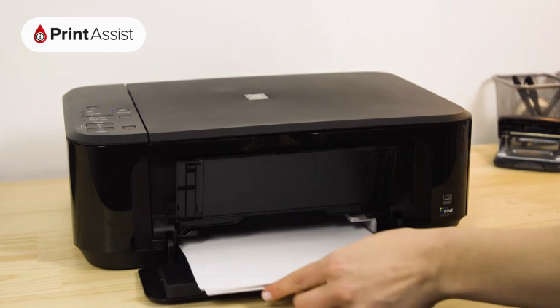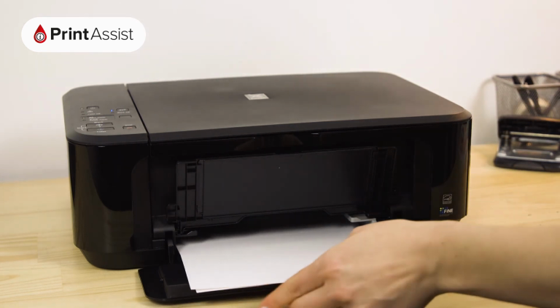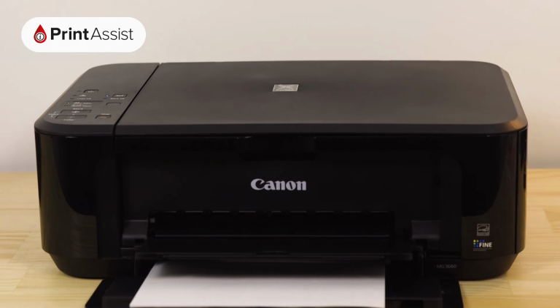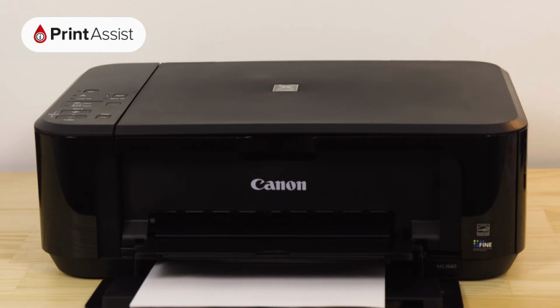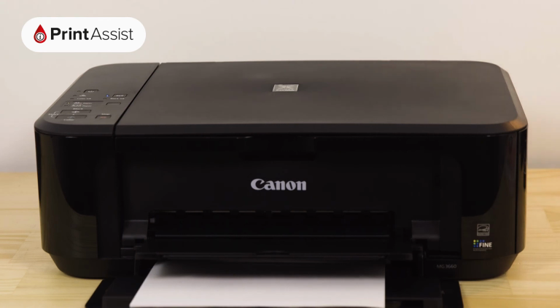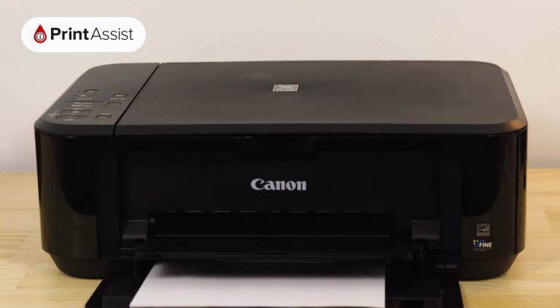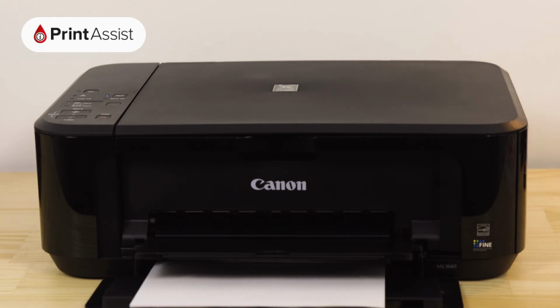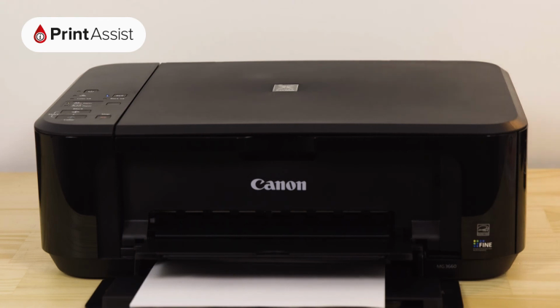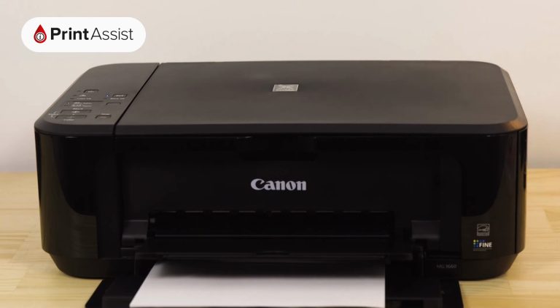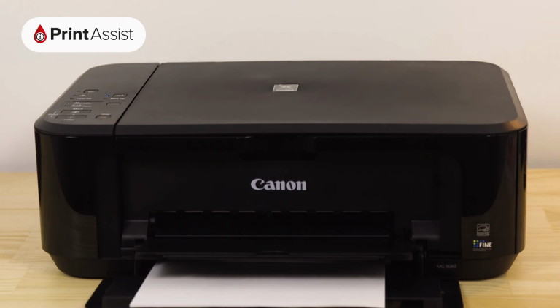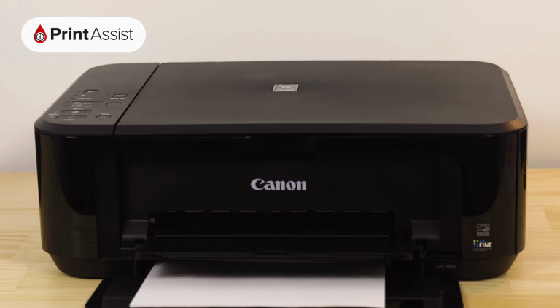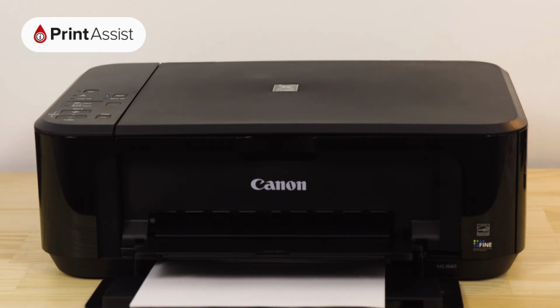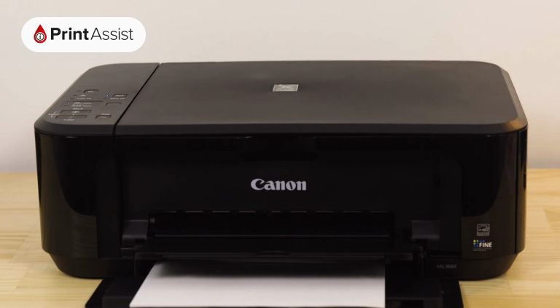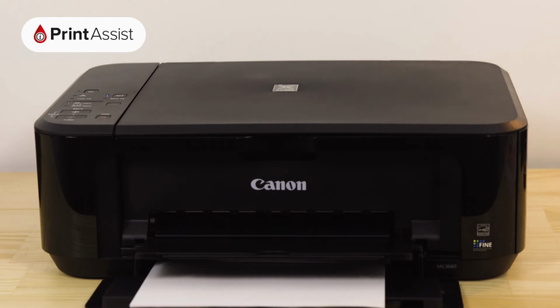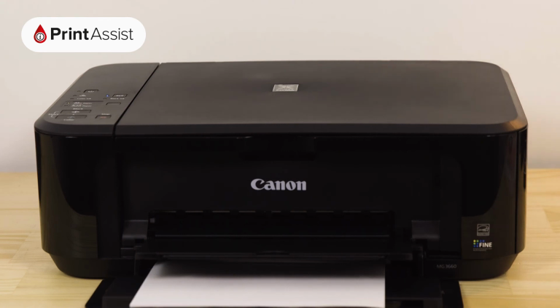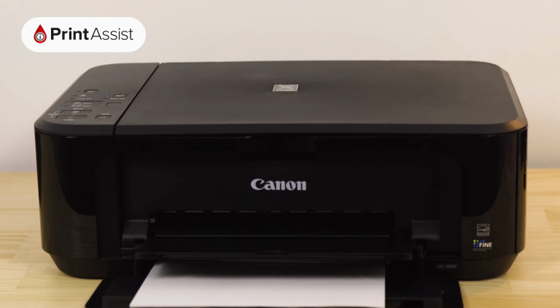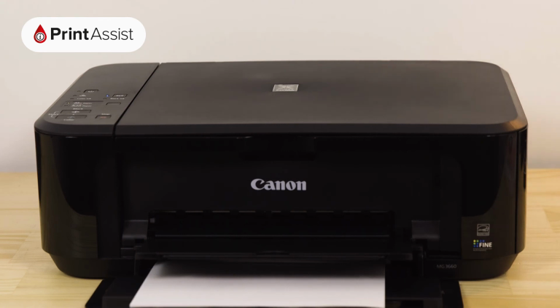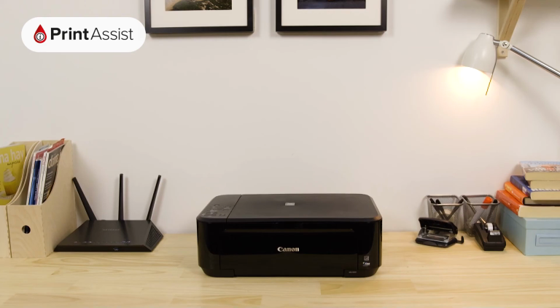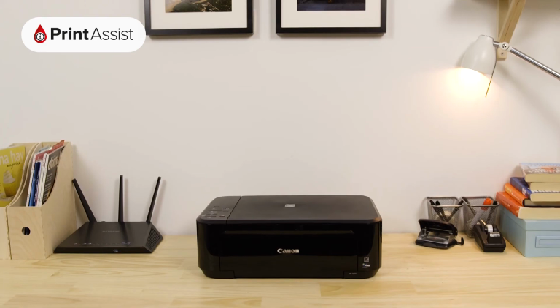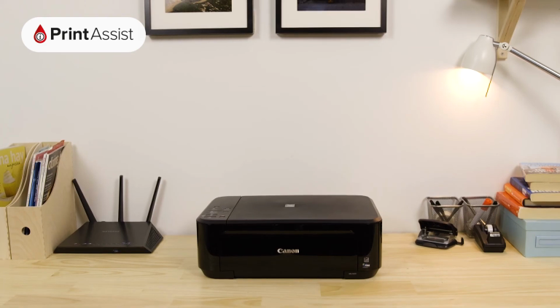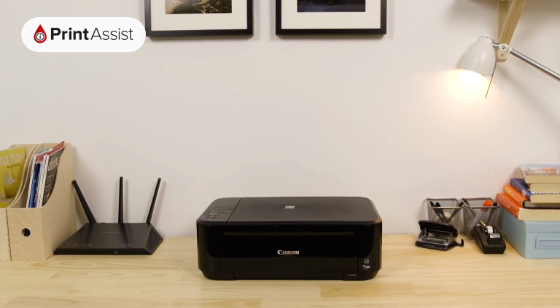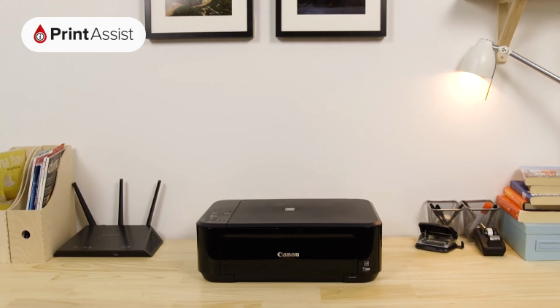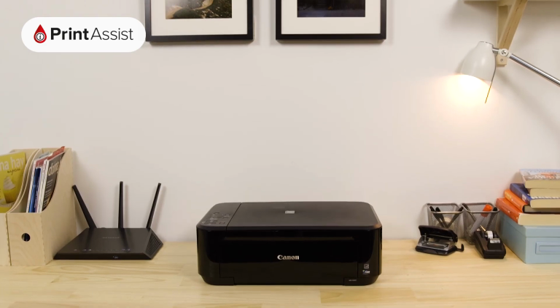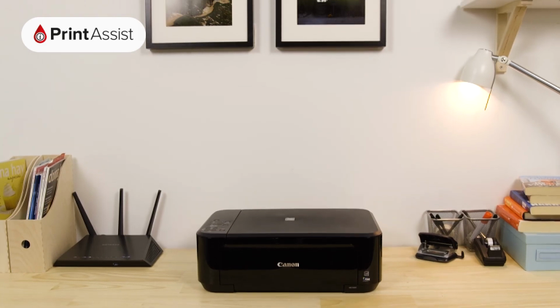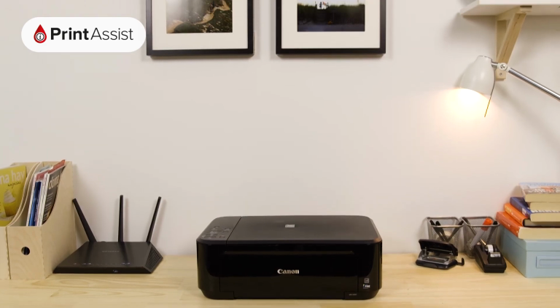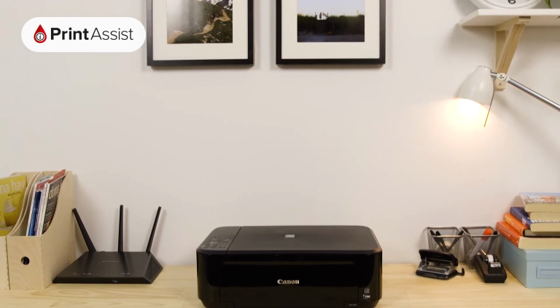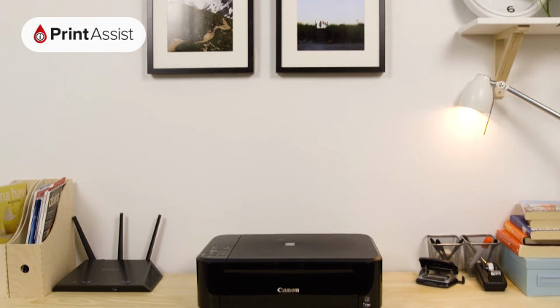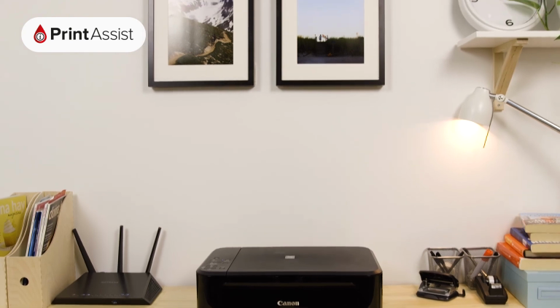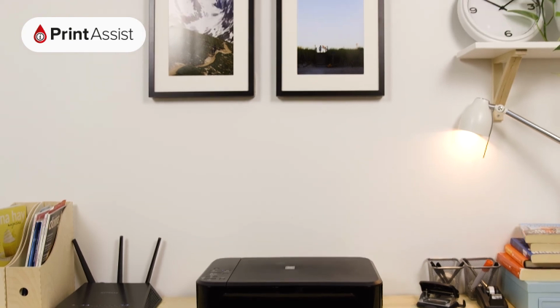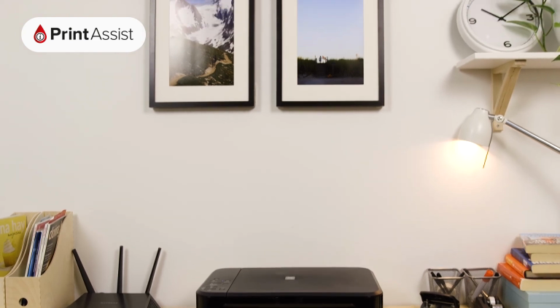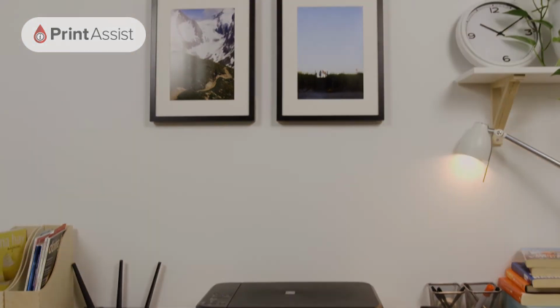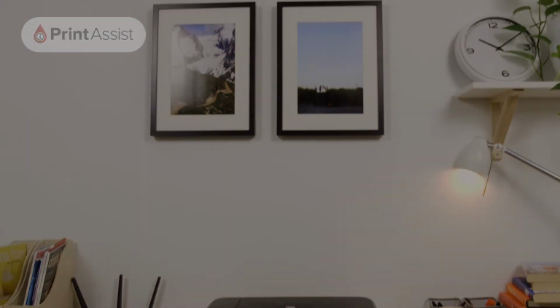That brings us to the end of the initial setup phase. You can now go ahead and connect your smartphones, tablets, and computers.